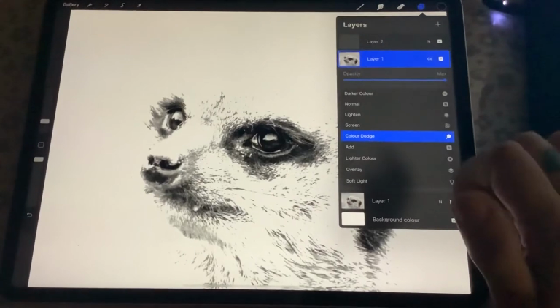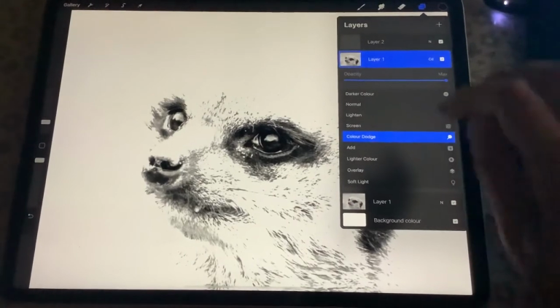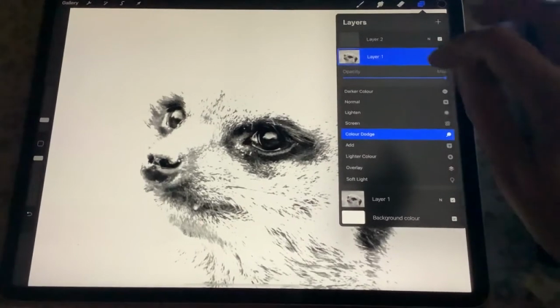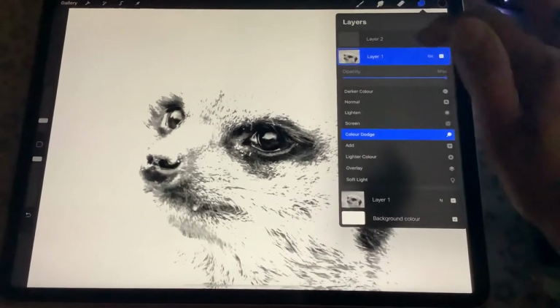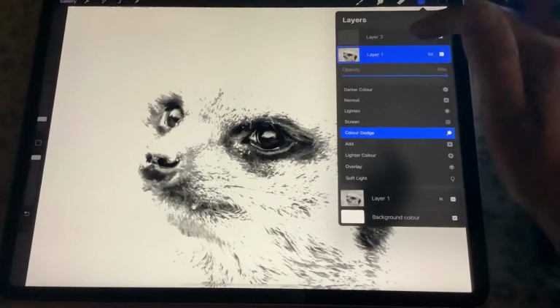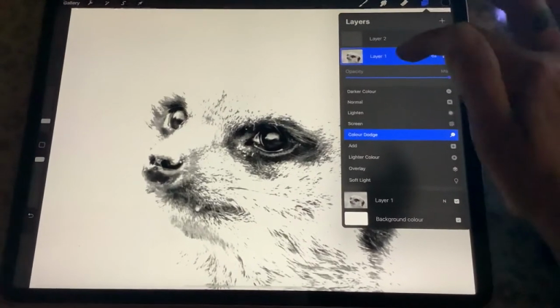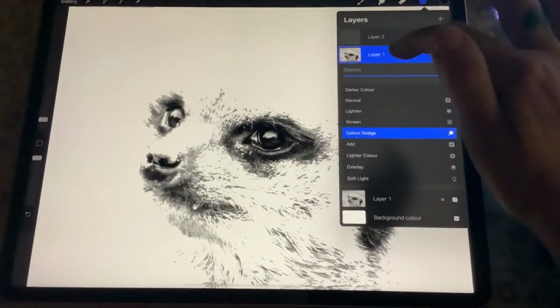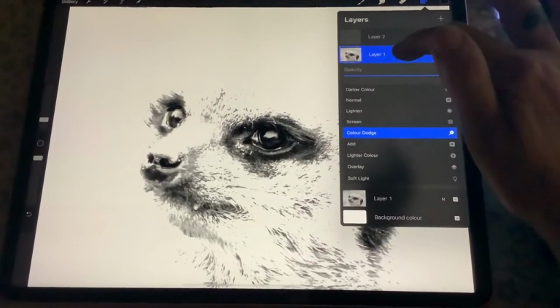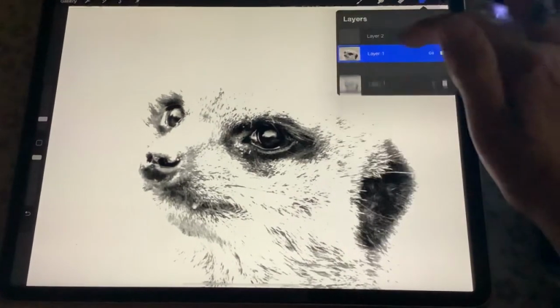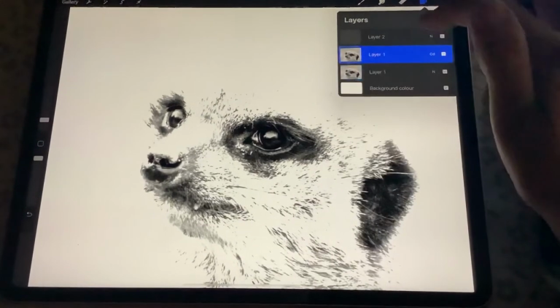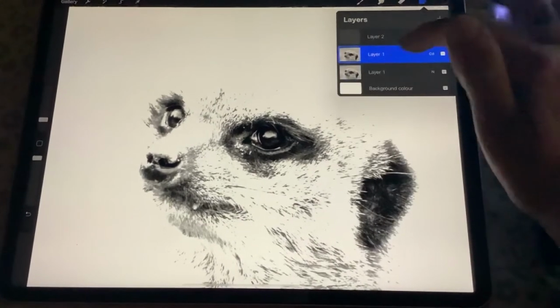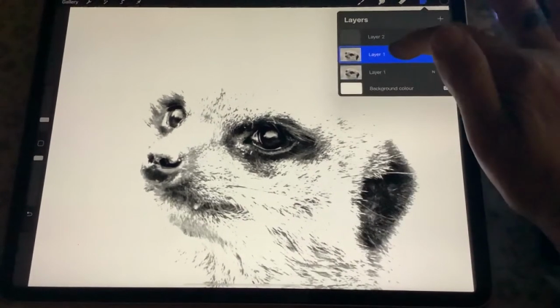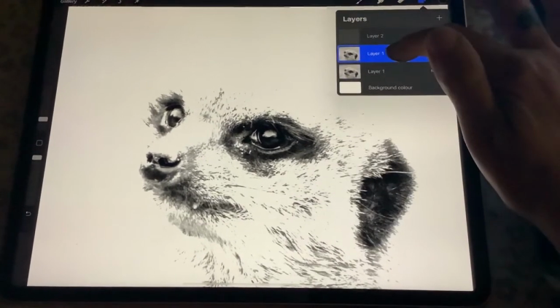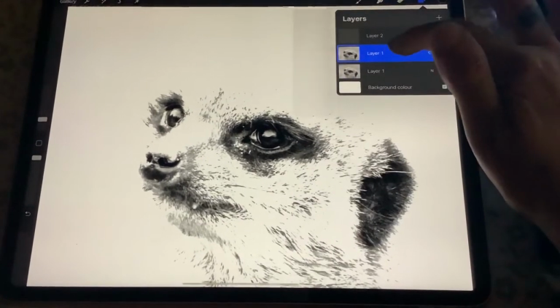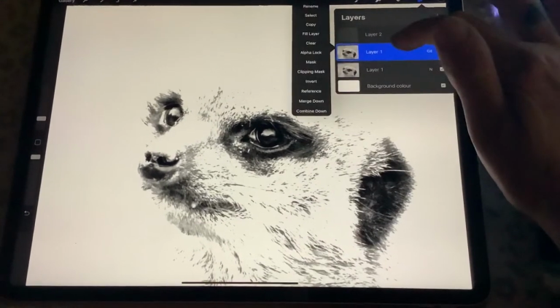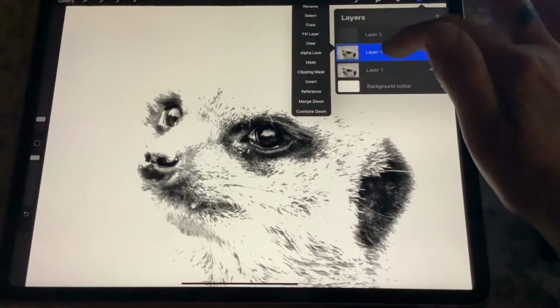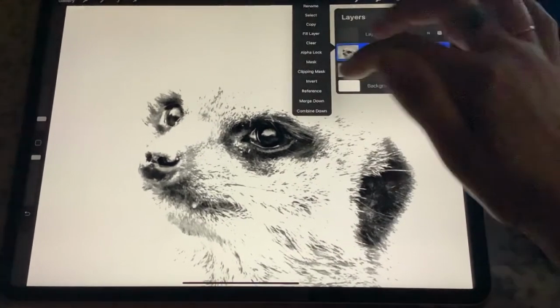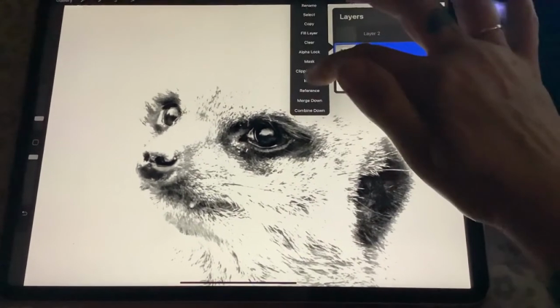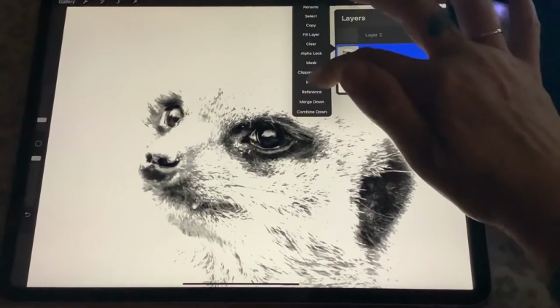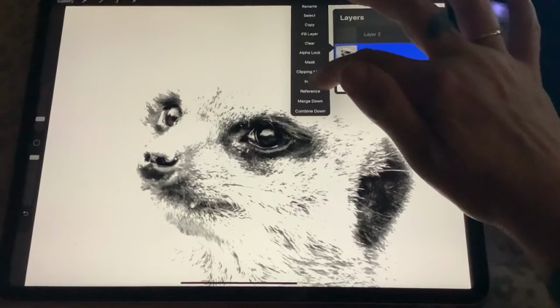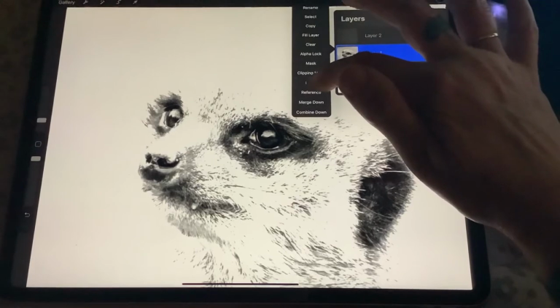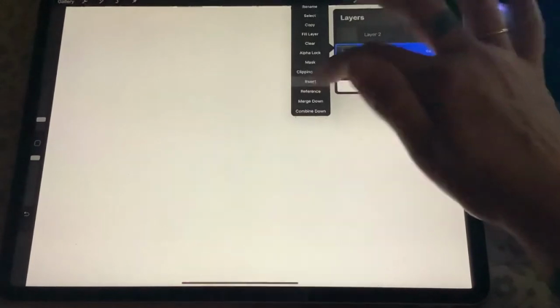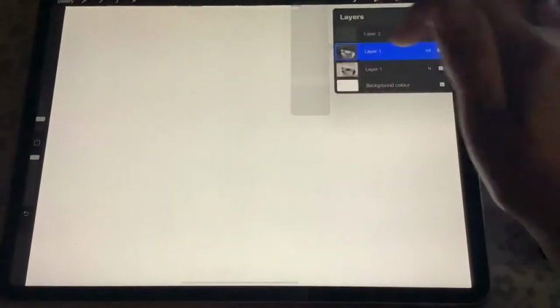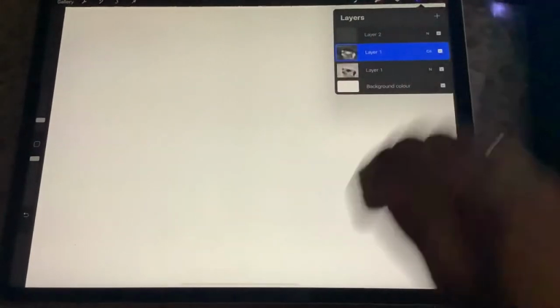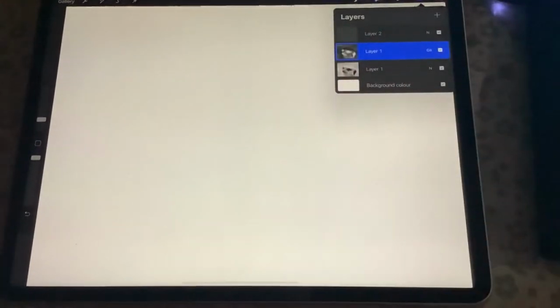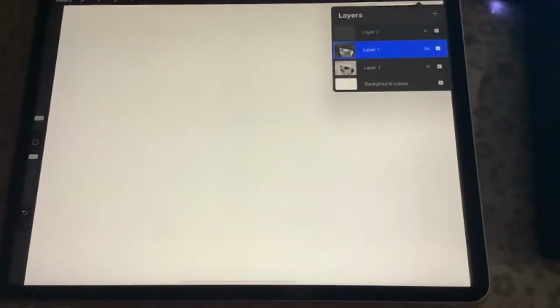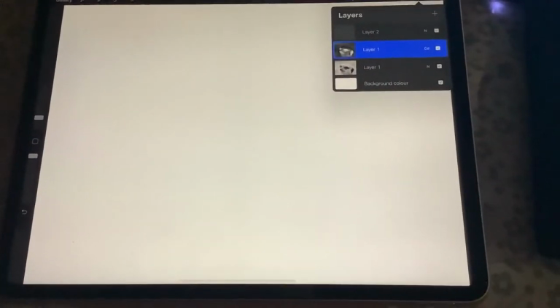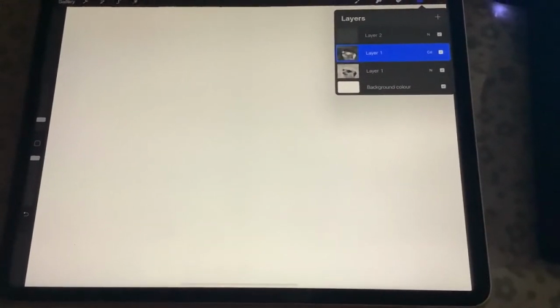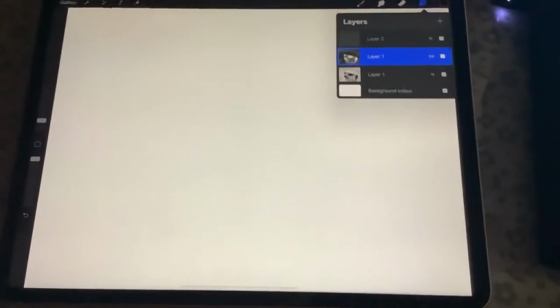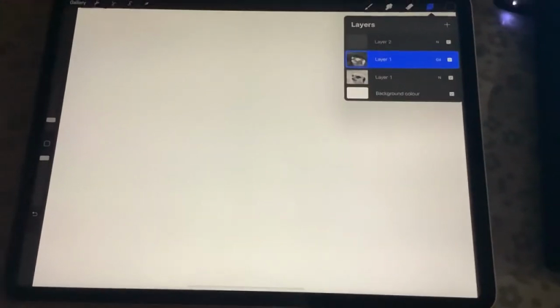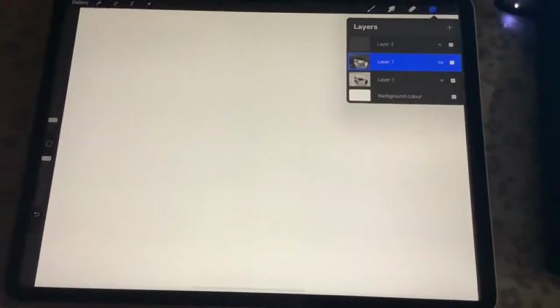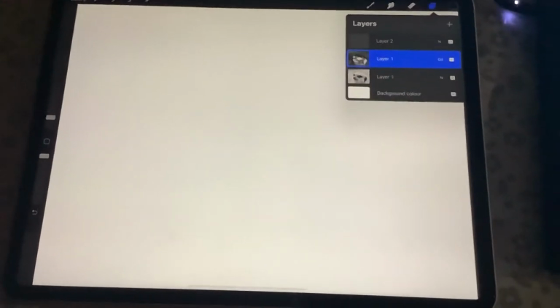Once it's gone to colour dodge, click on it again and invert, and it disappears. You want it to disappear.